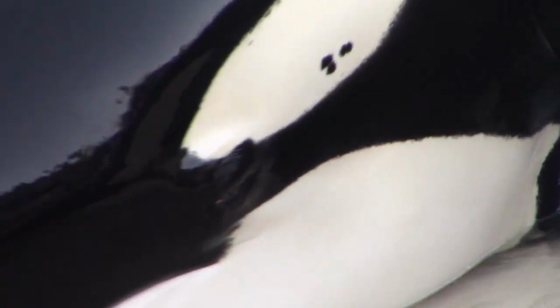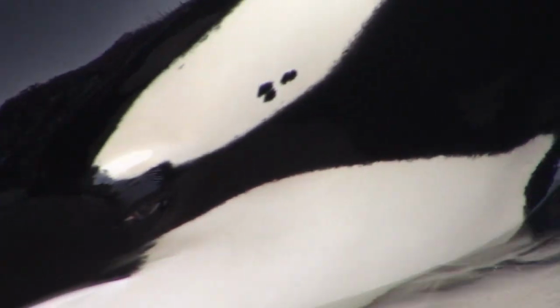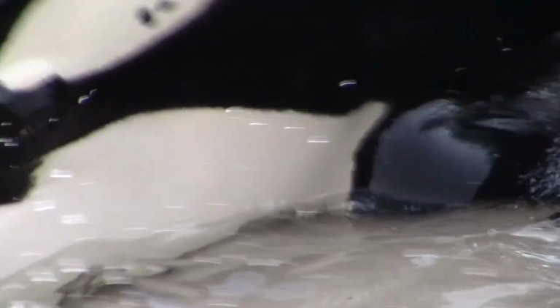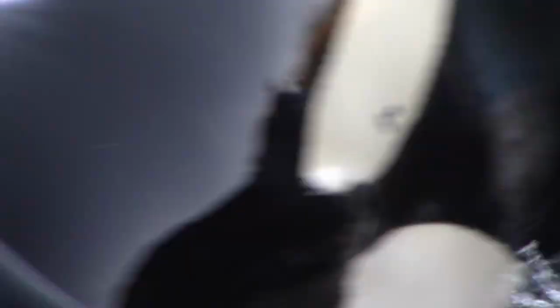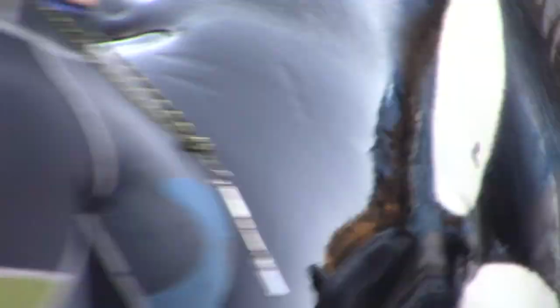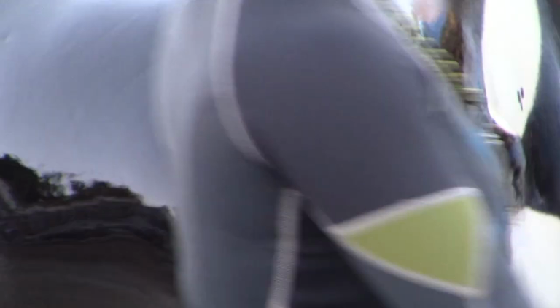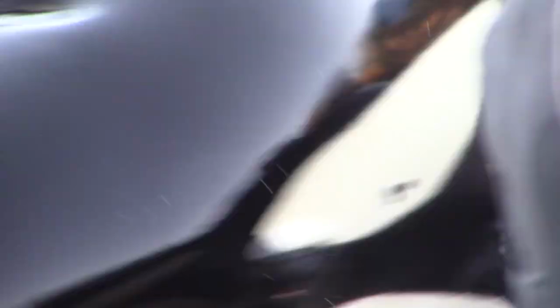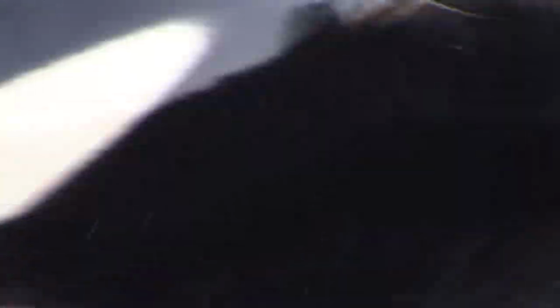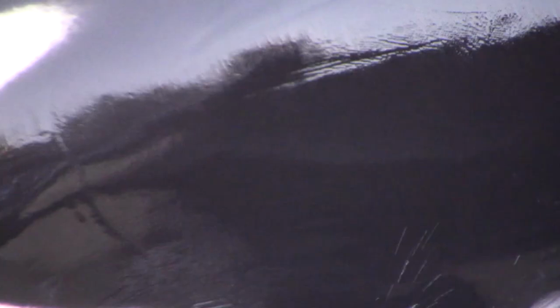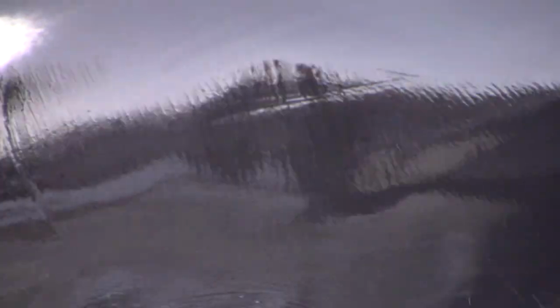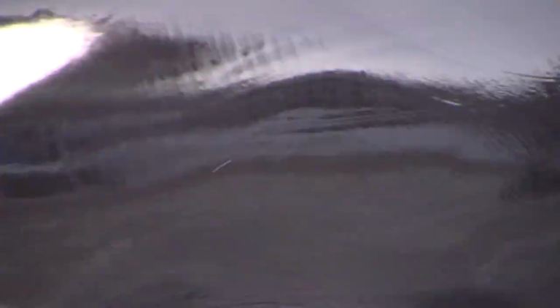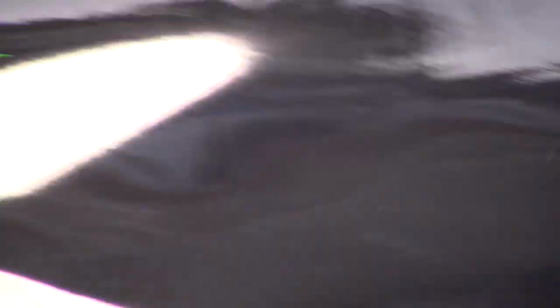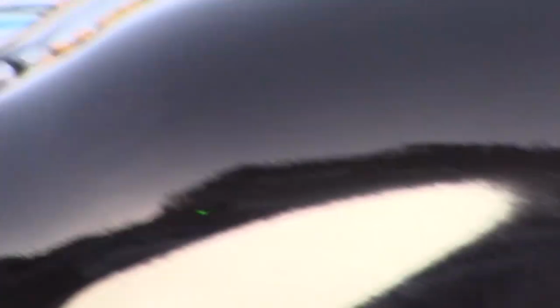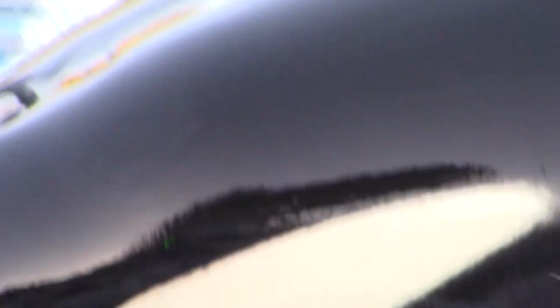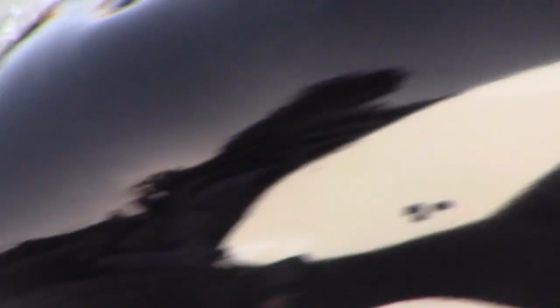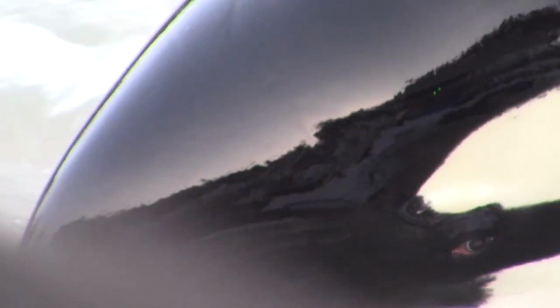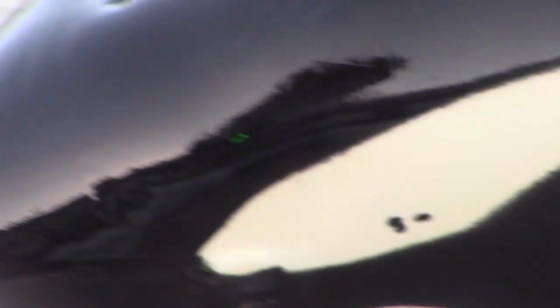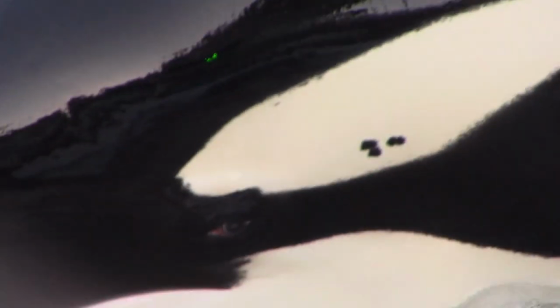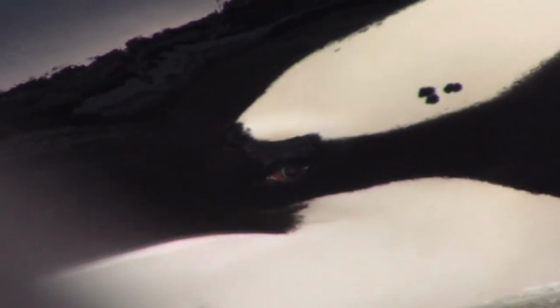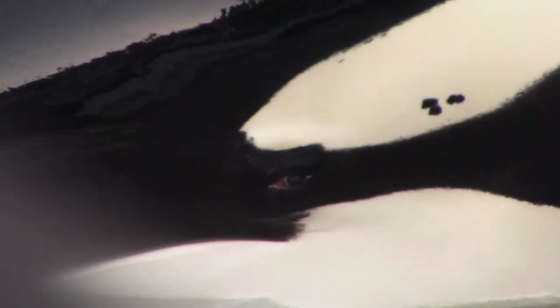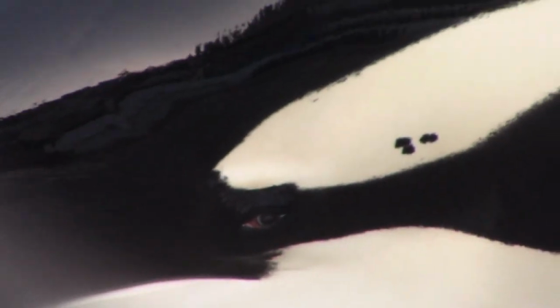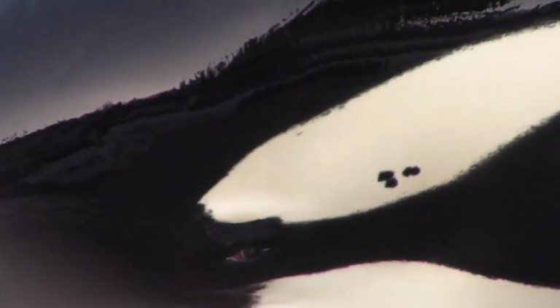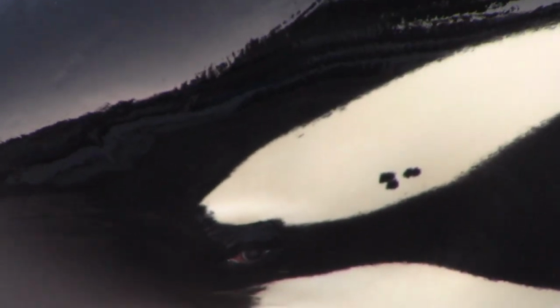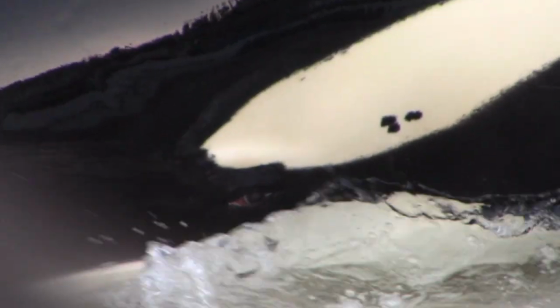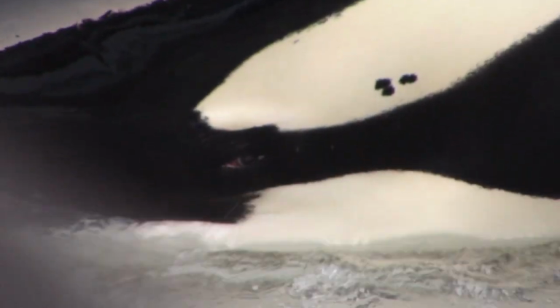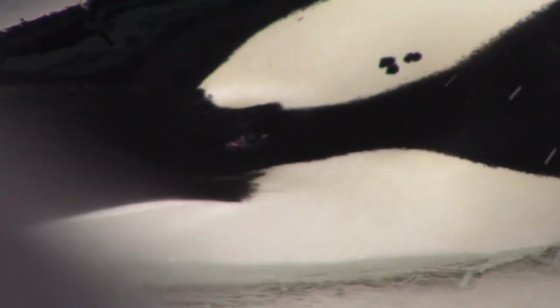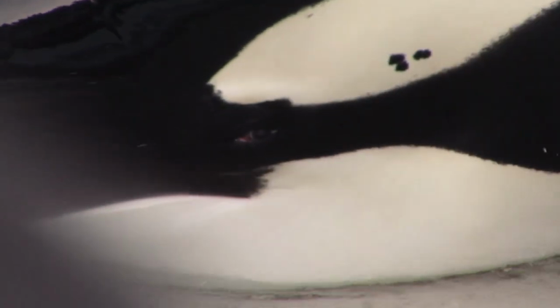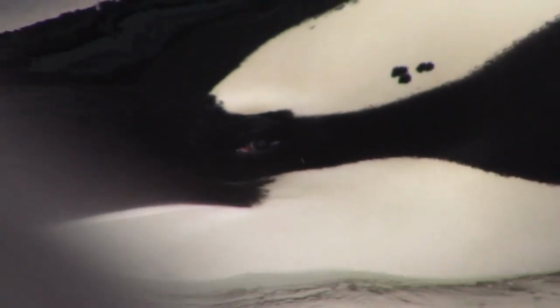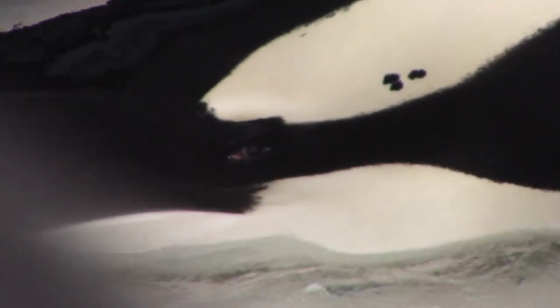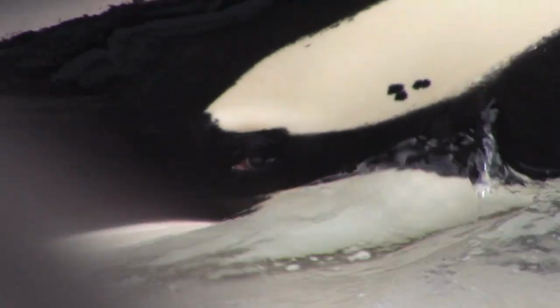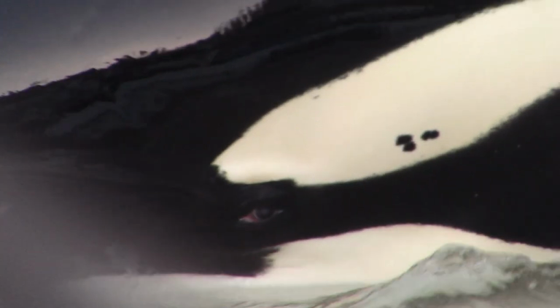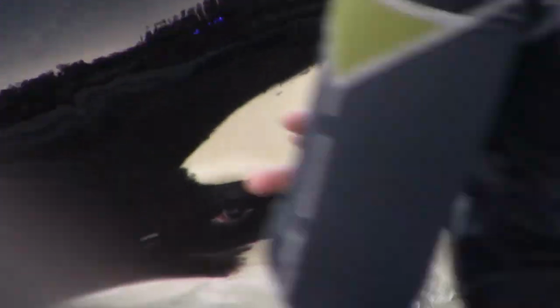The fin on top of the whale is called the dorsal fin, and it keeps them stable while they swim, and it also helps regulate their body temperature.